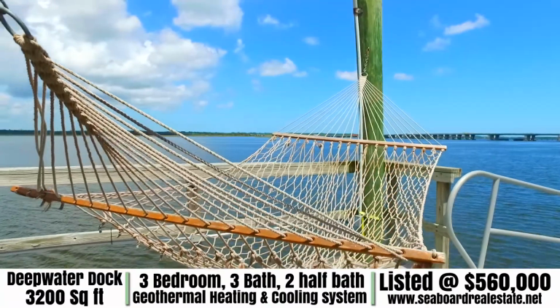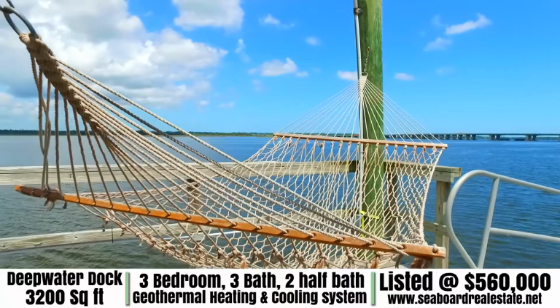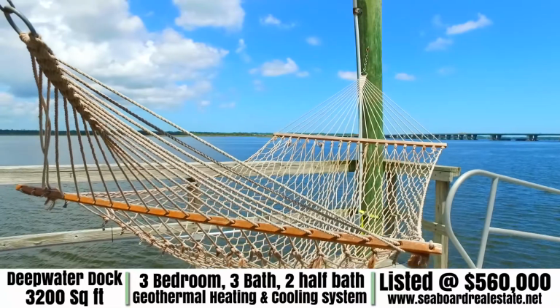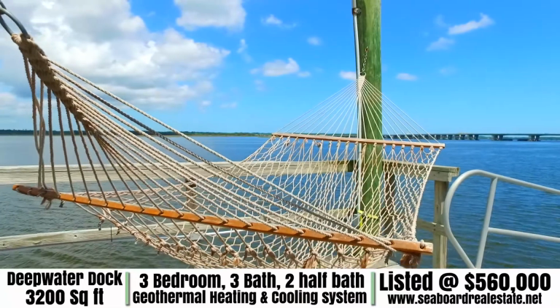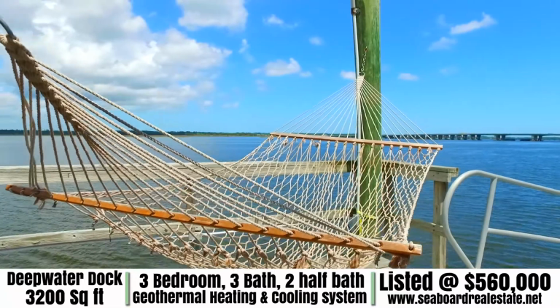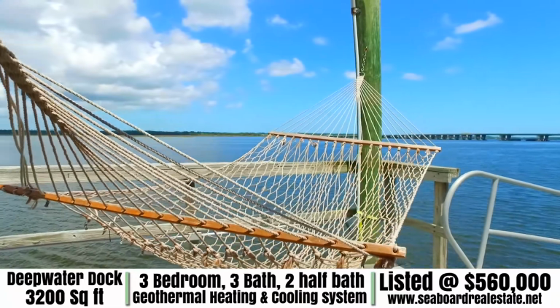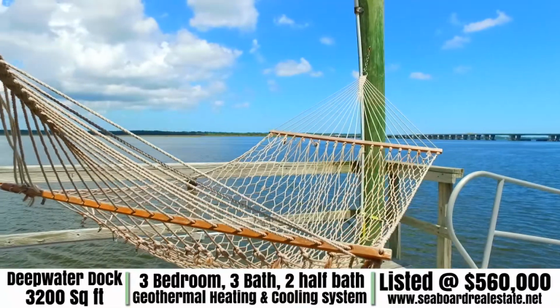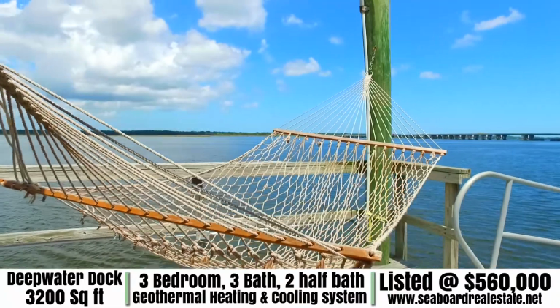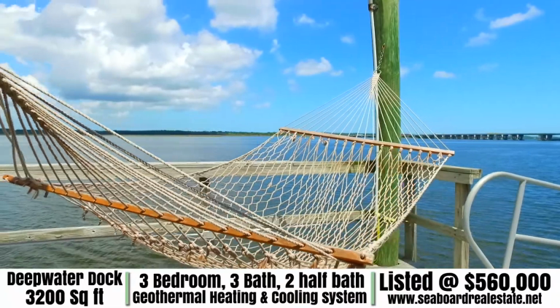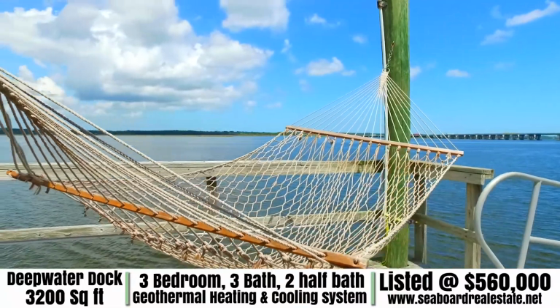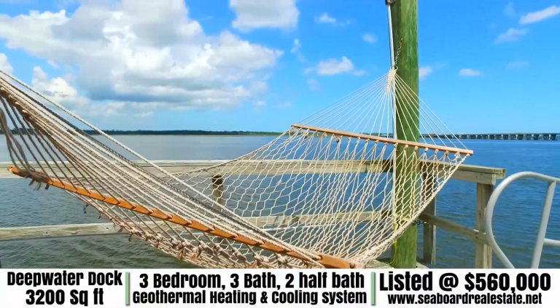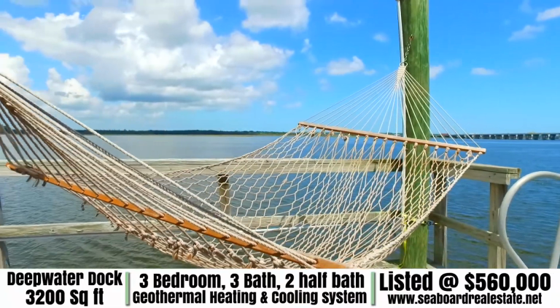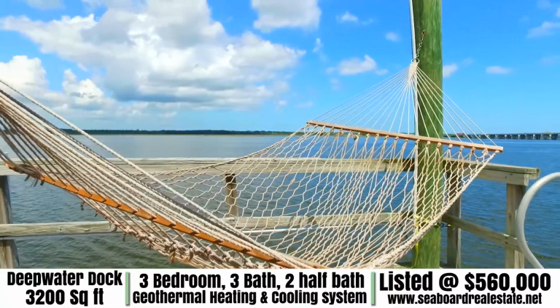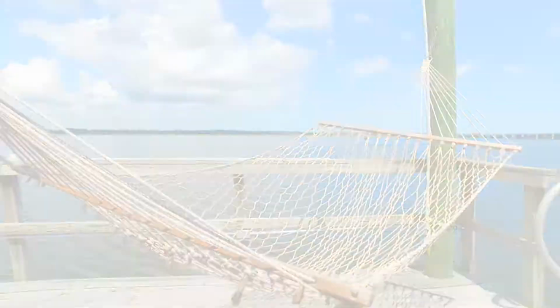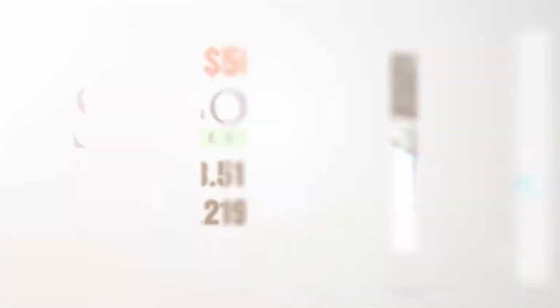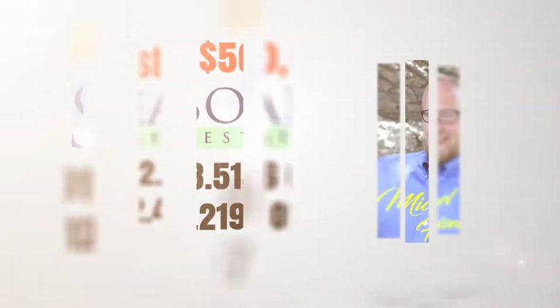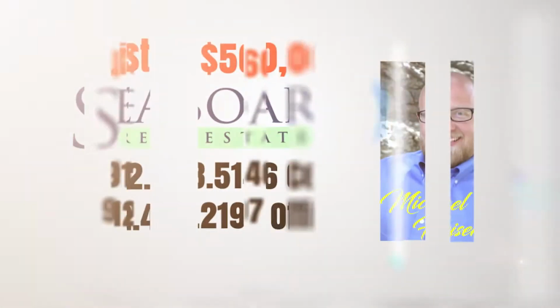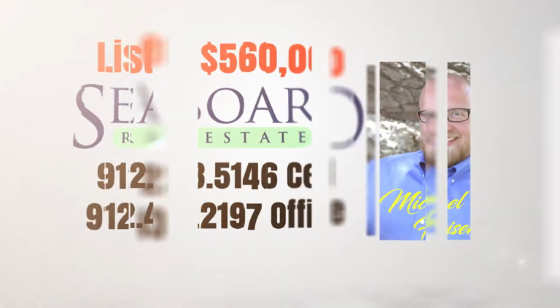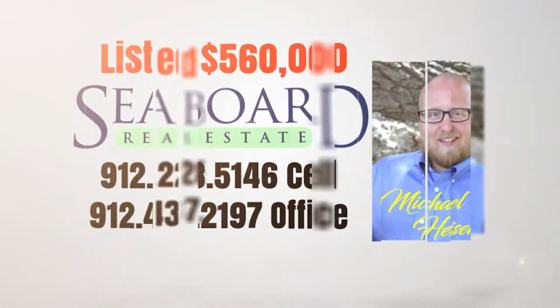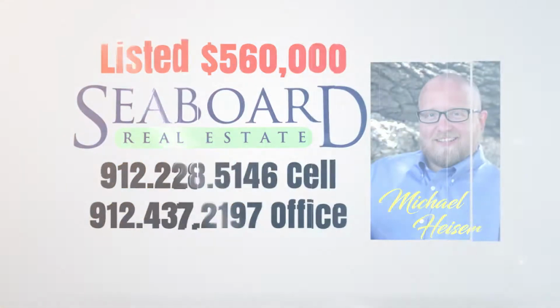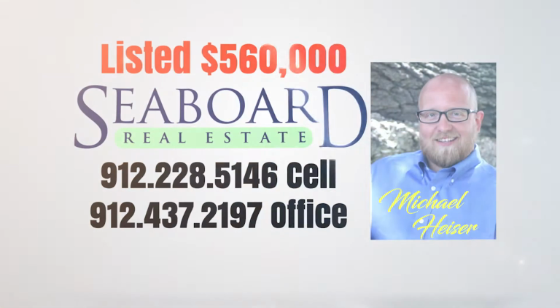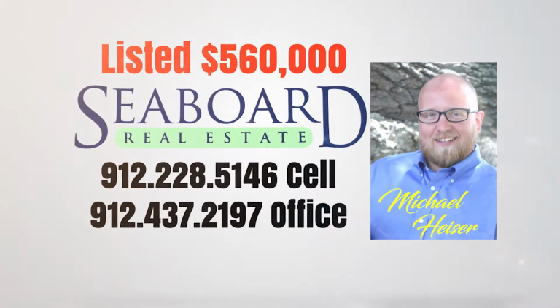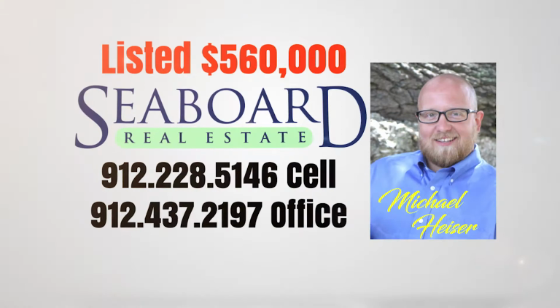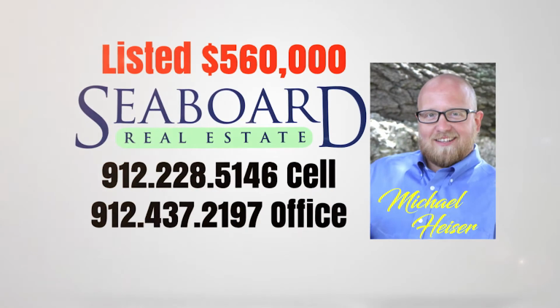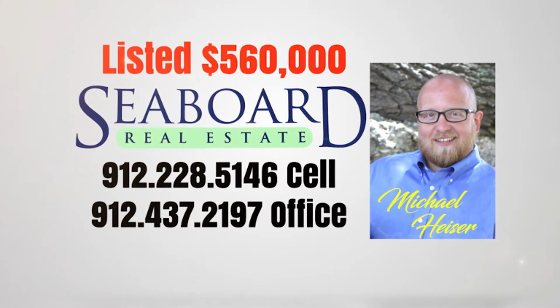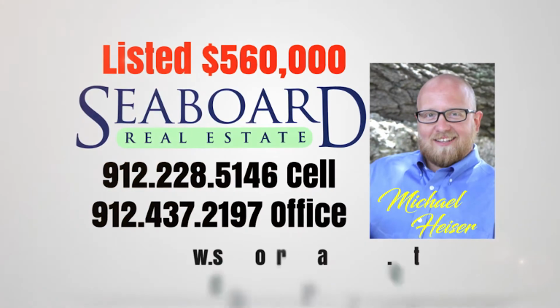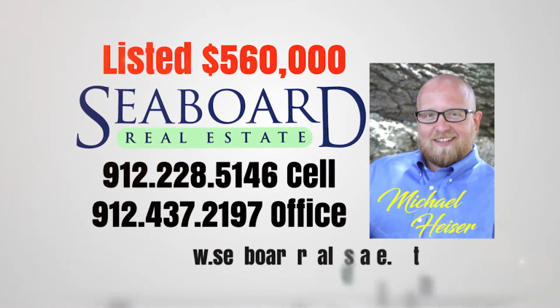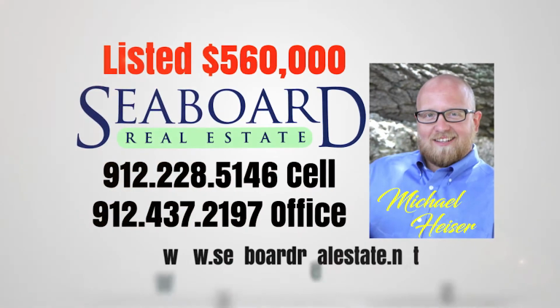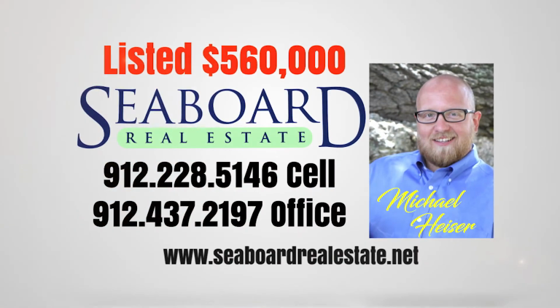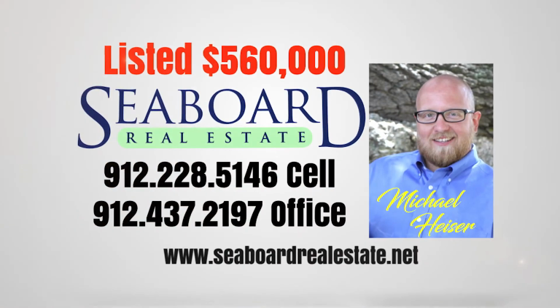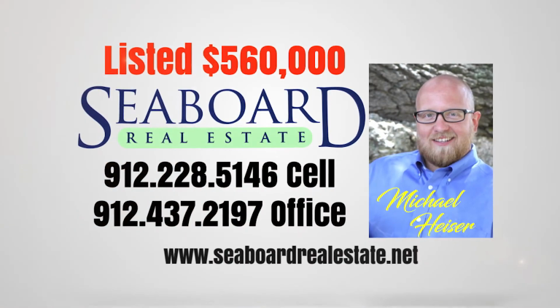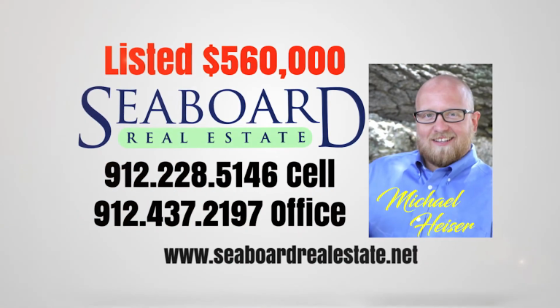If you're interested in seeing this home in person or you would like to make an offer, contact Michael Heiser with Seaboard Real Estate.